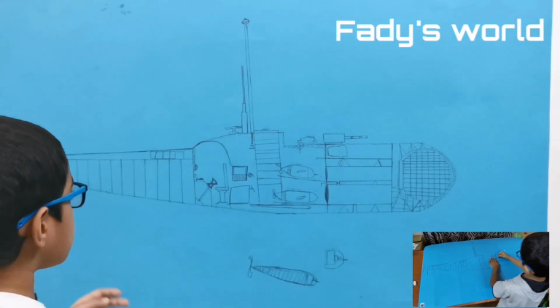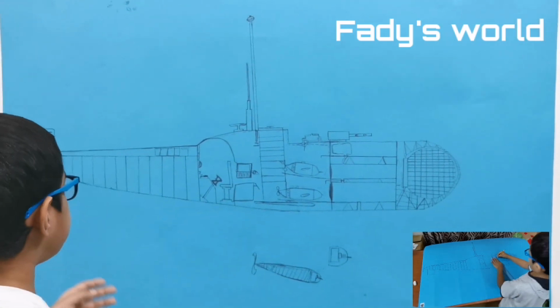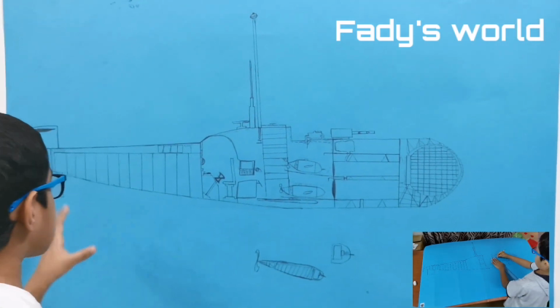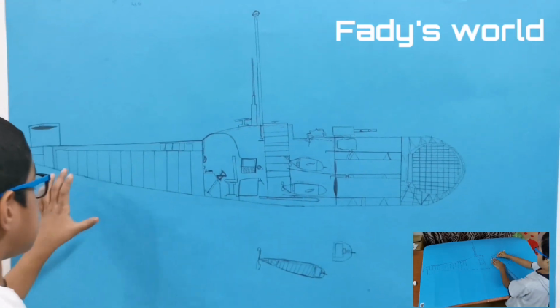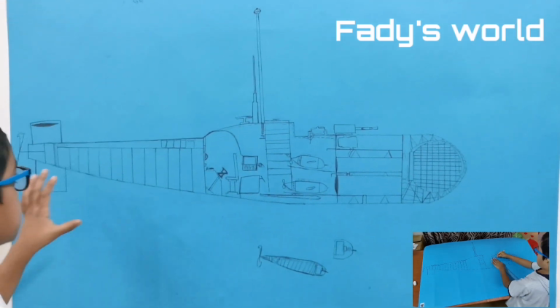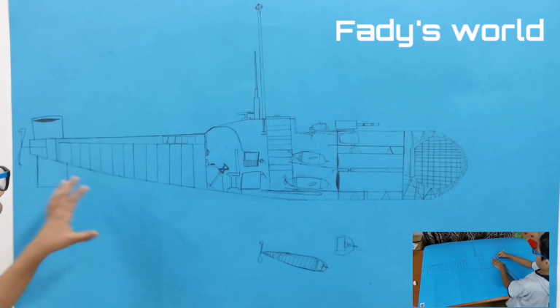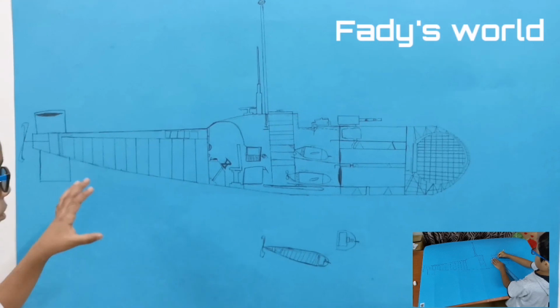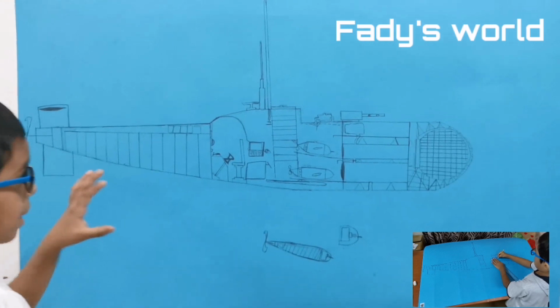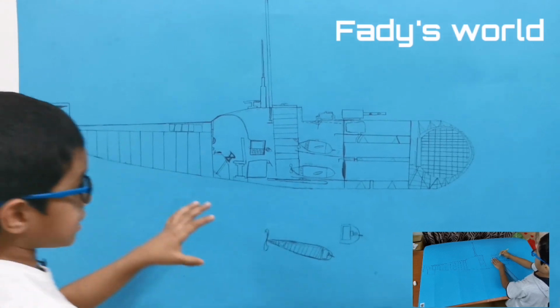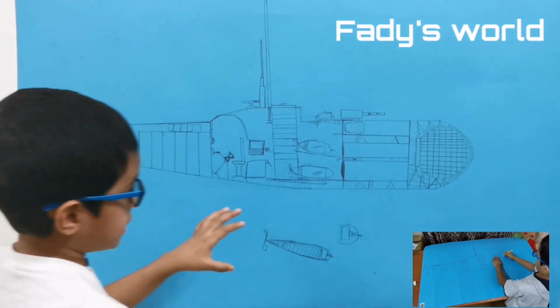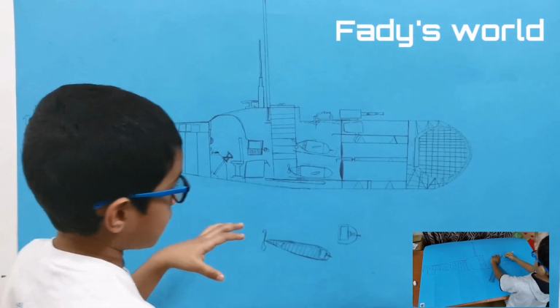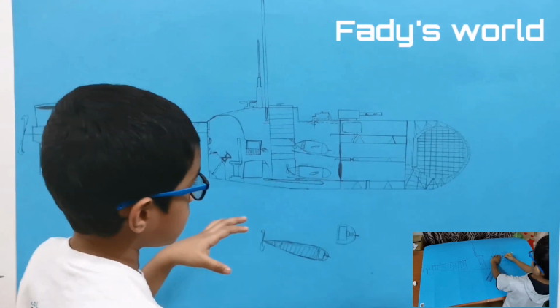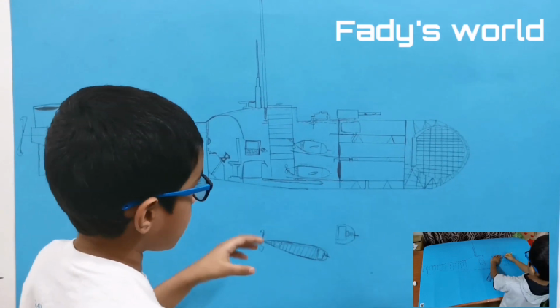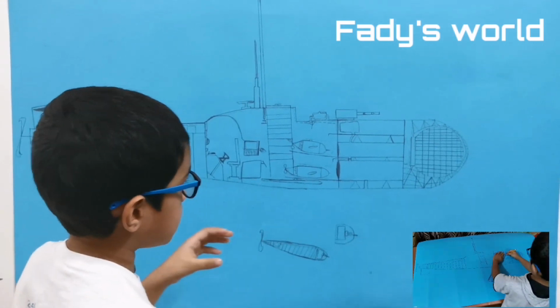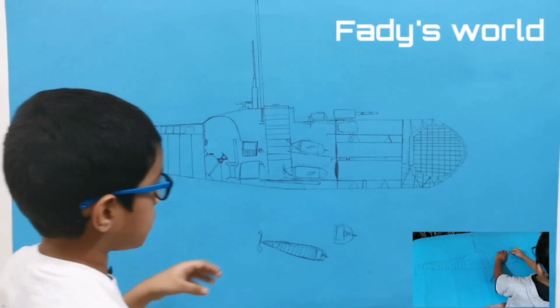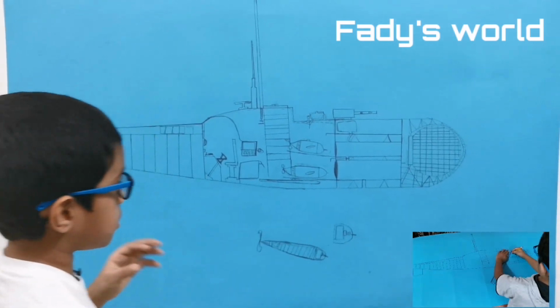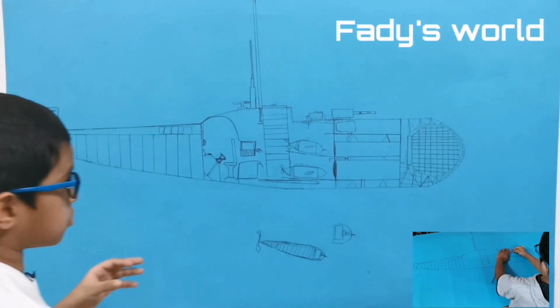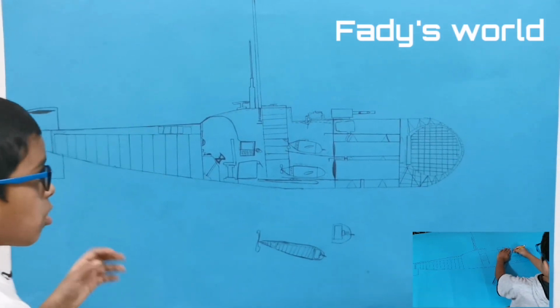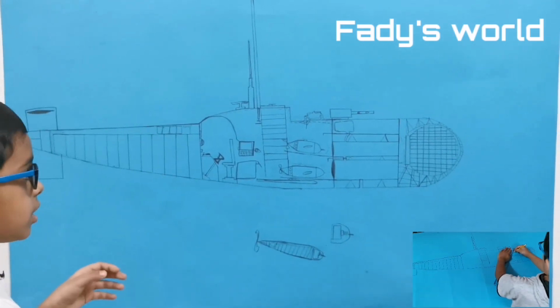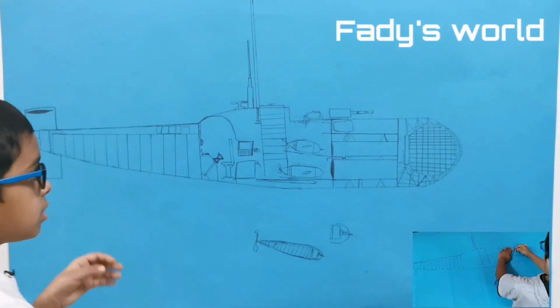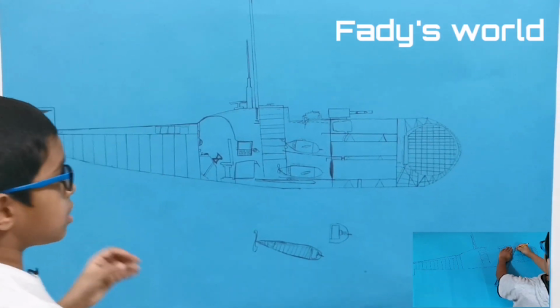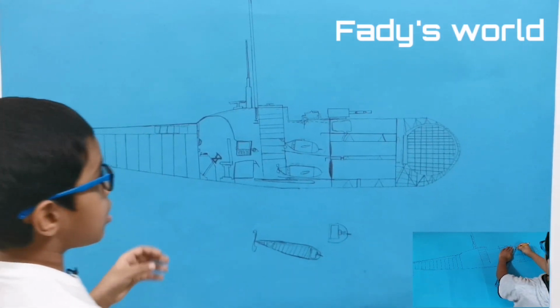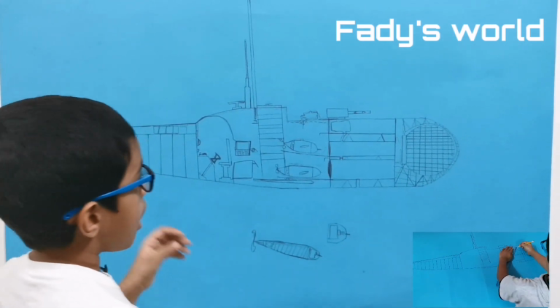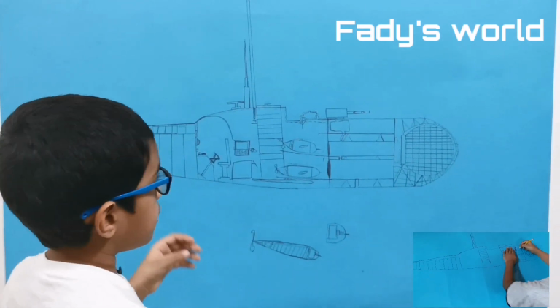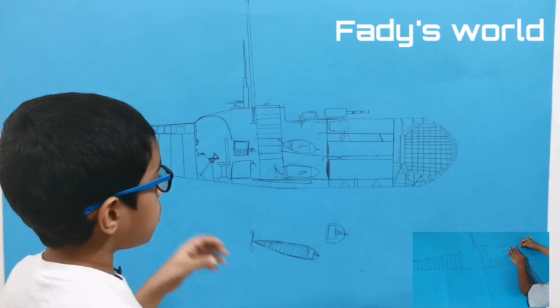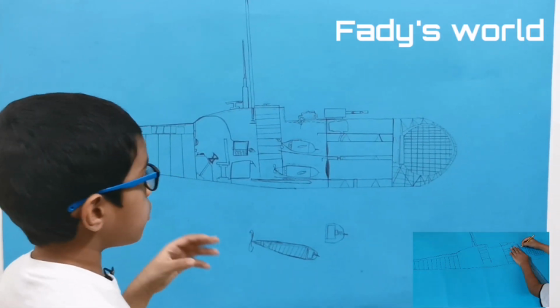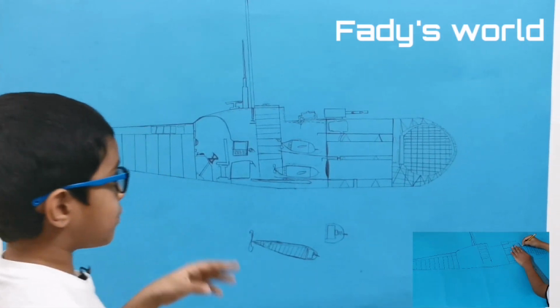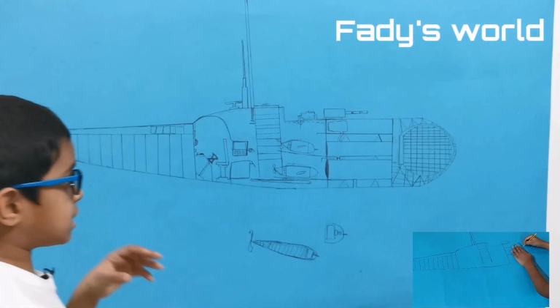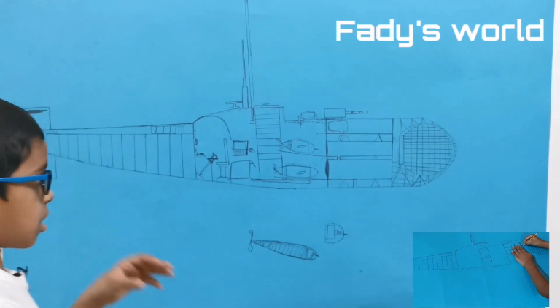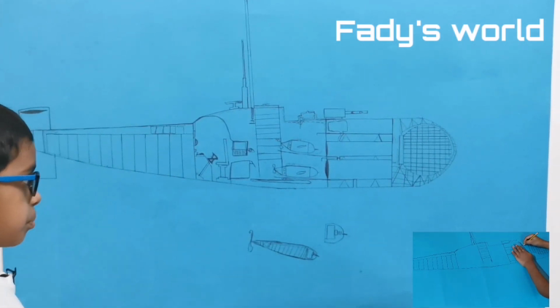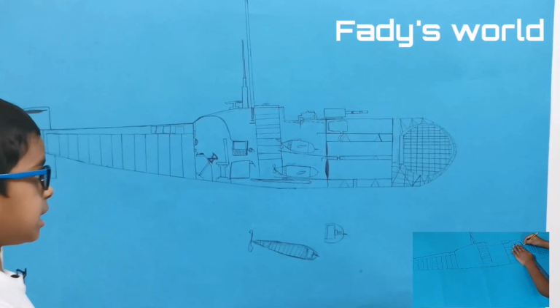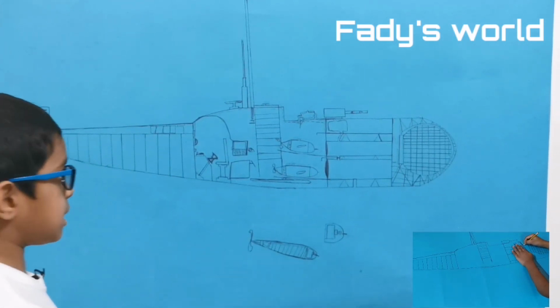It doesn't have a ballast tank — I didn't even draw it. I'm not sure if it's complete.